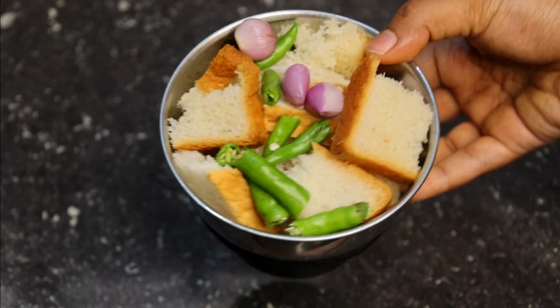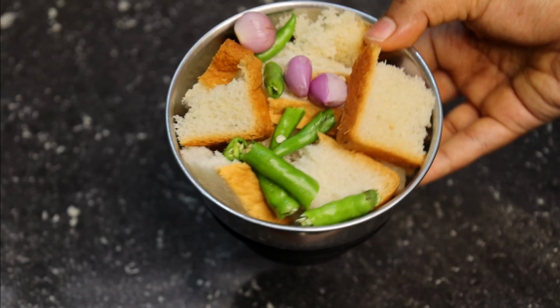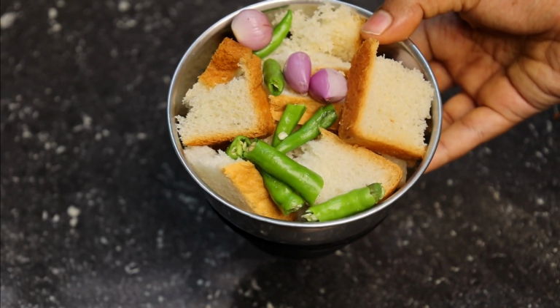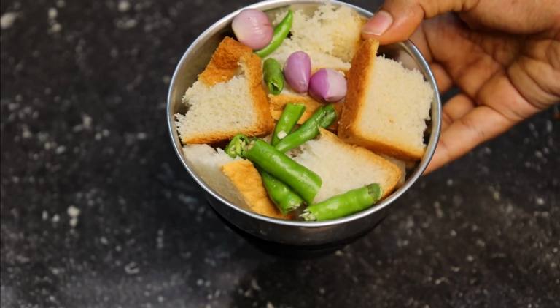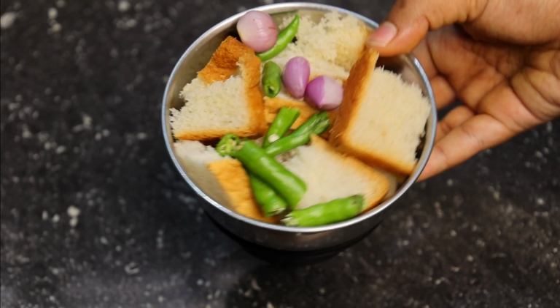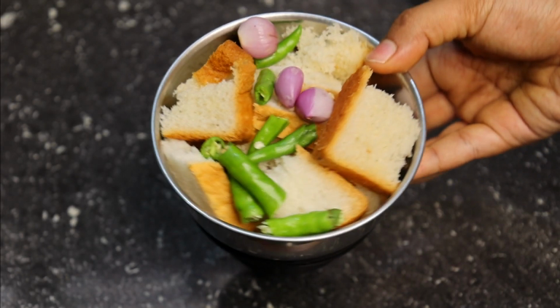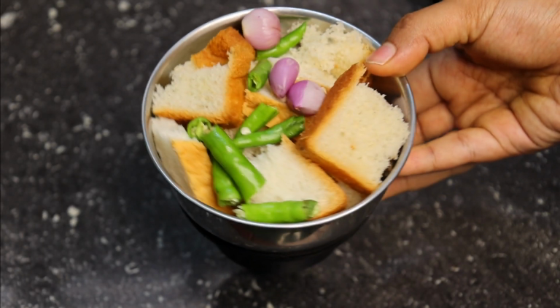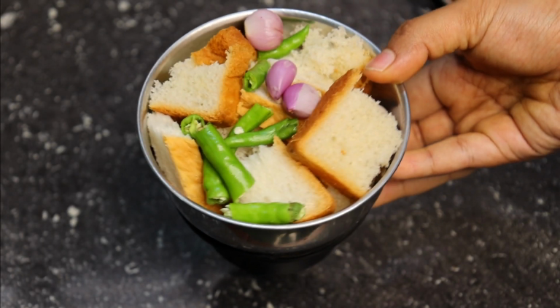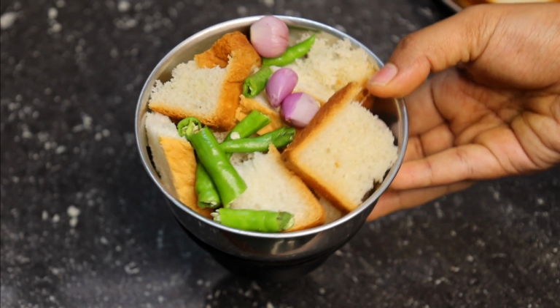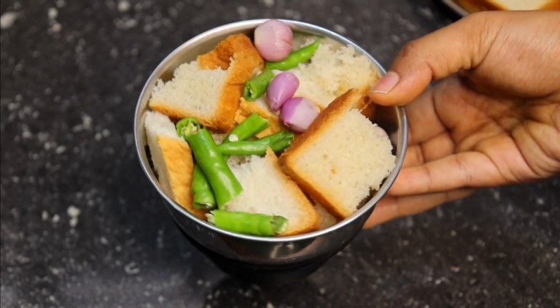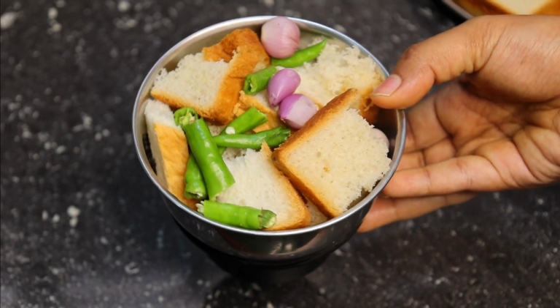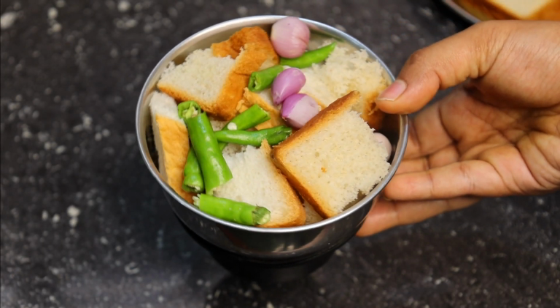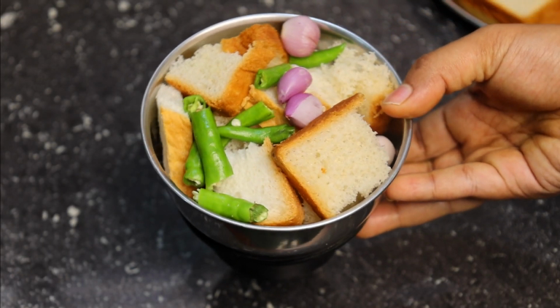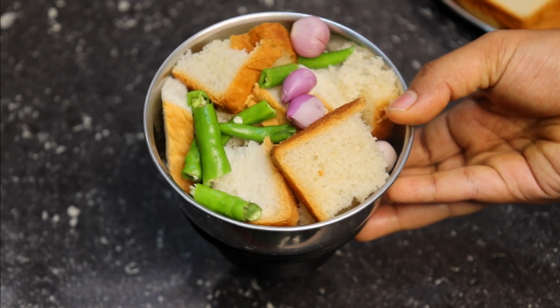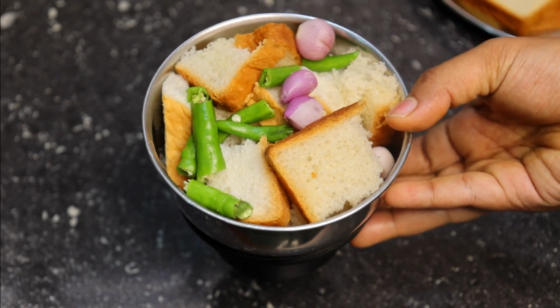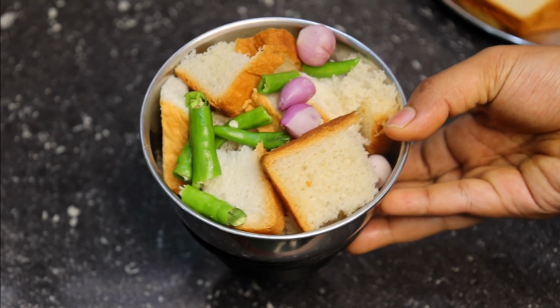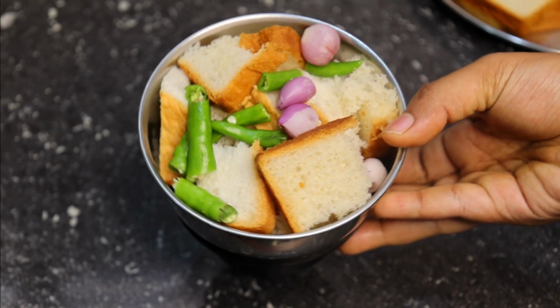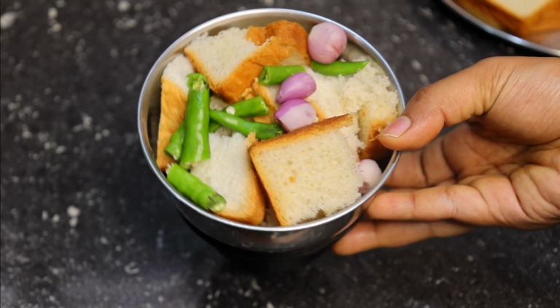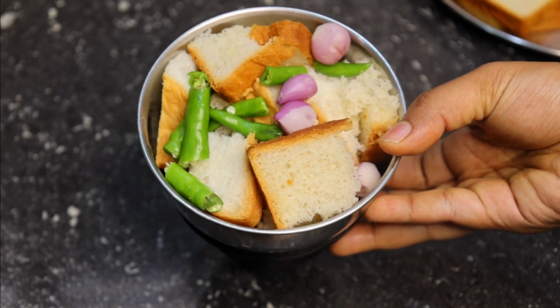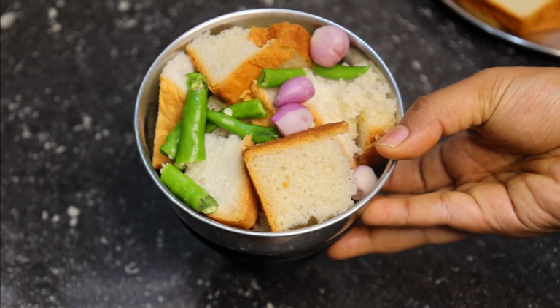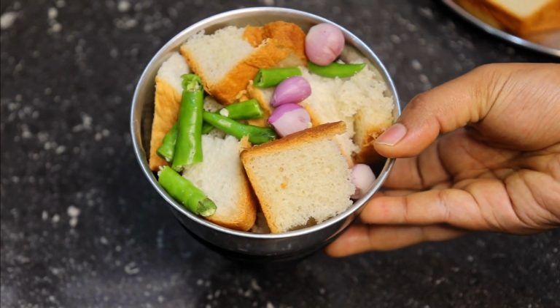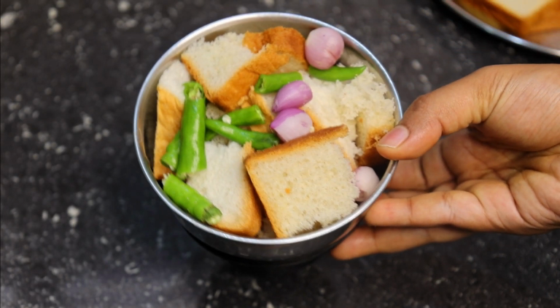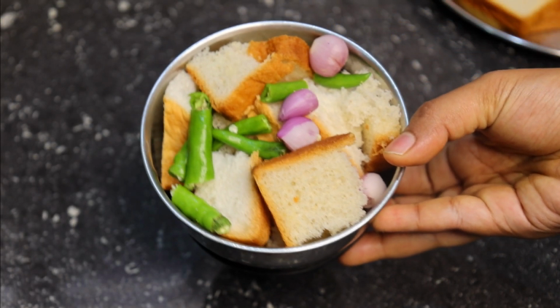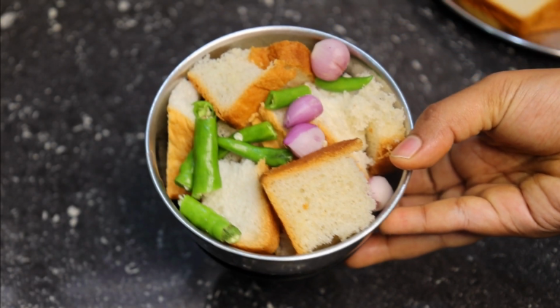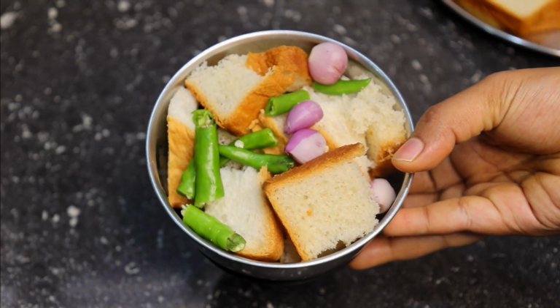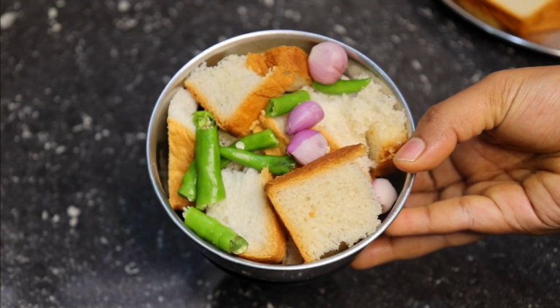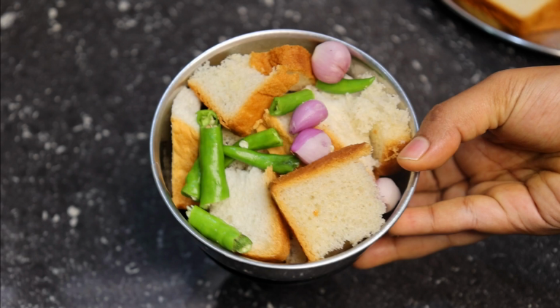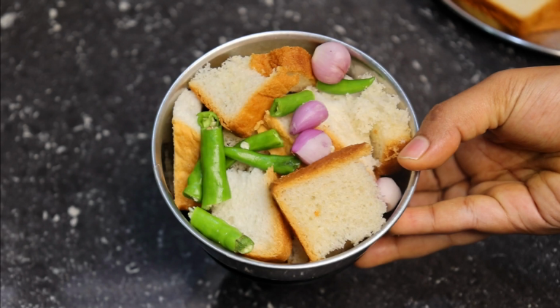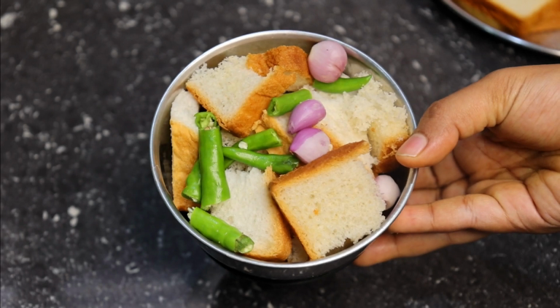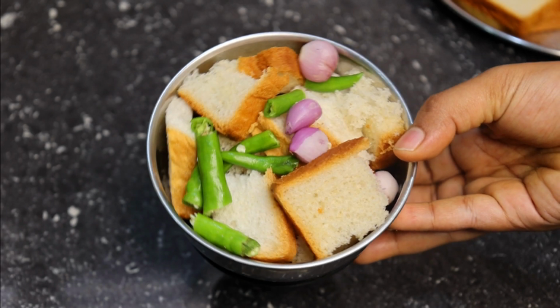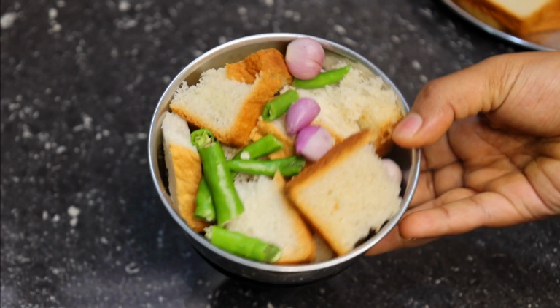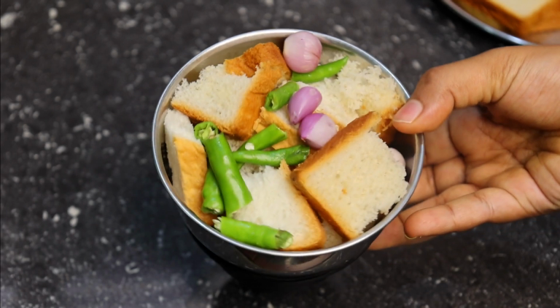Hello friends! Welcome to Home Food Zone! In this video, we have a great evening snack recipe.